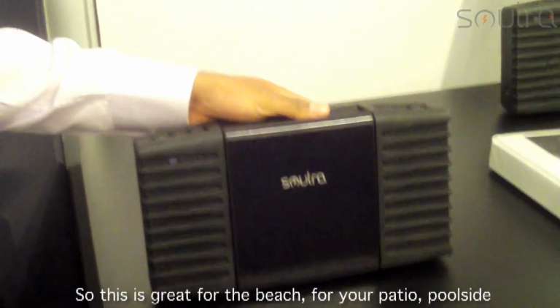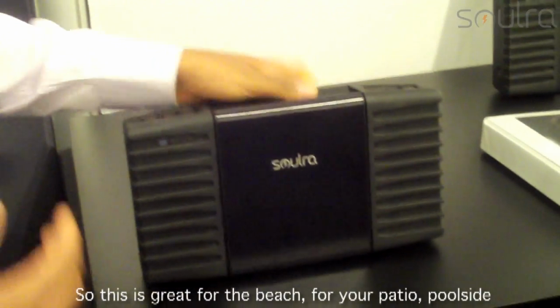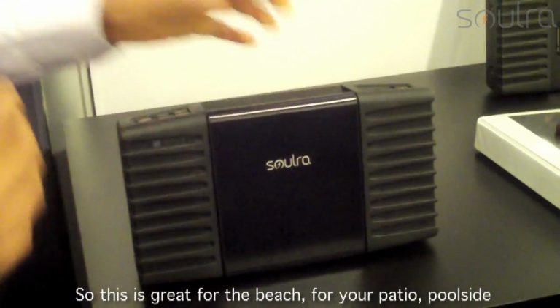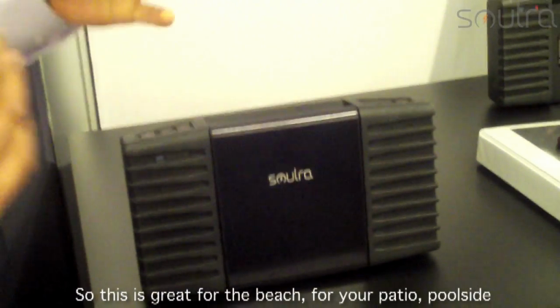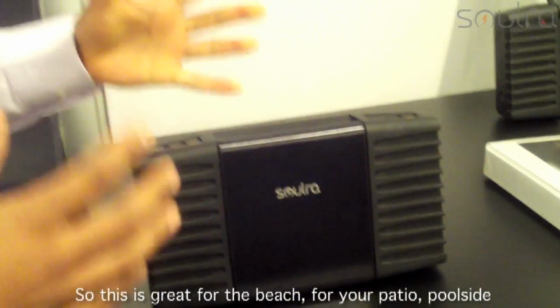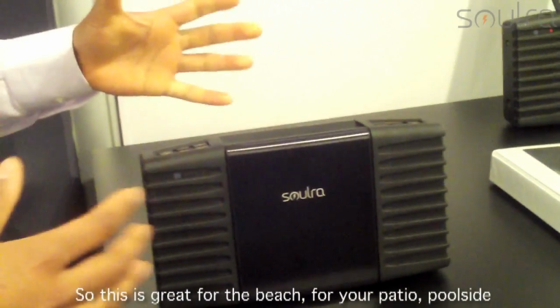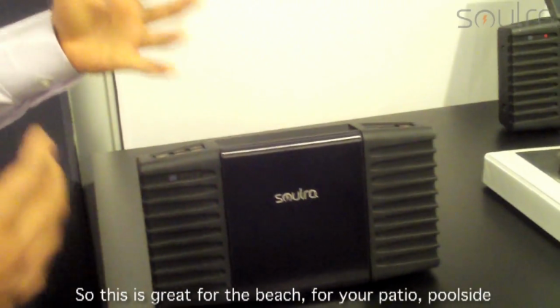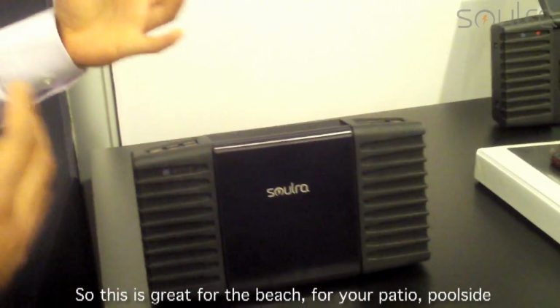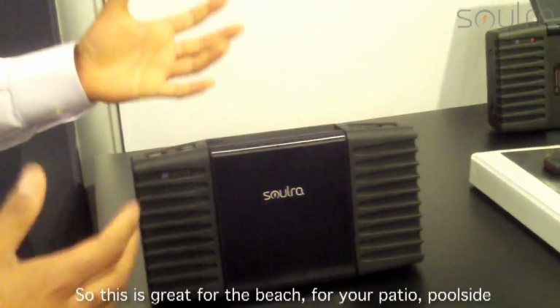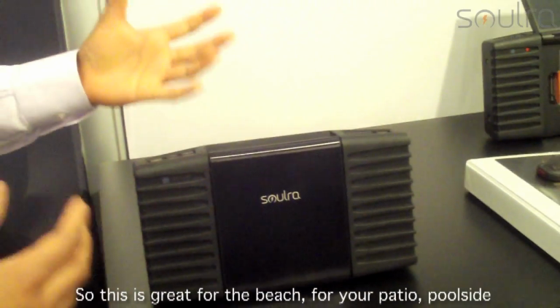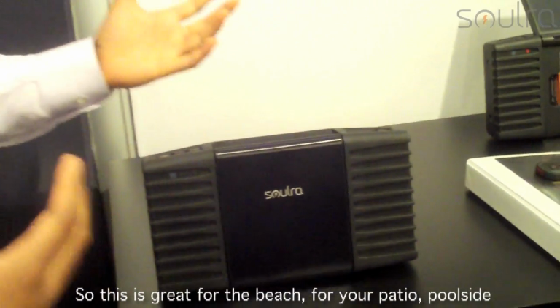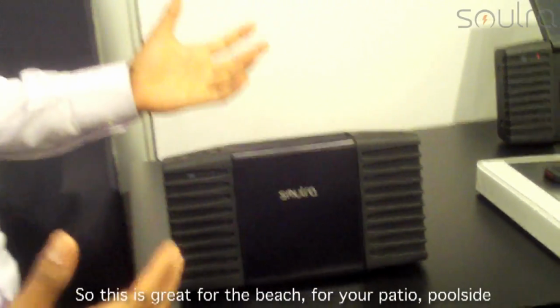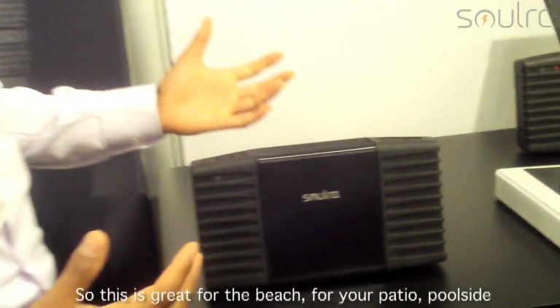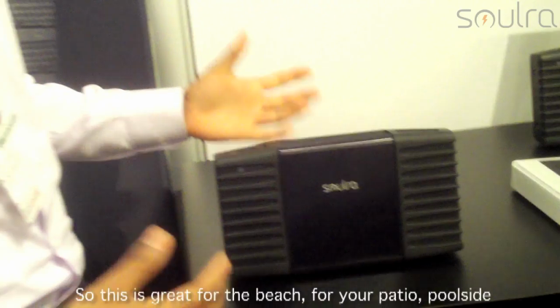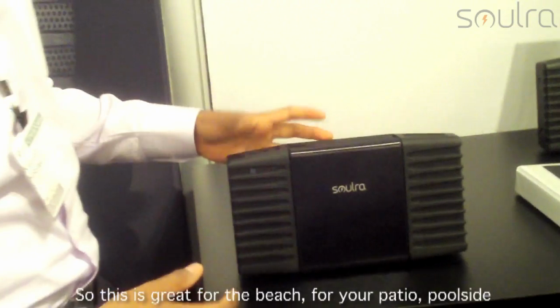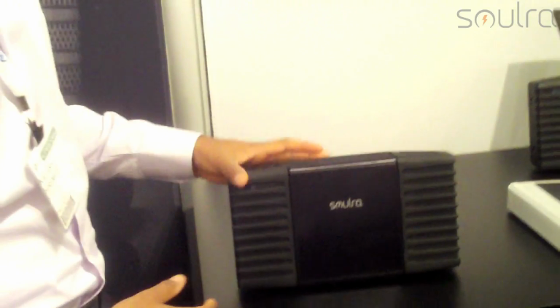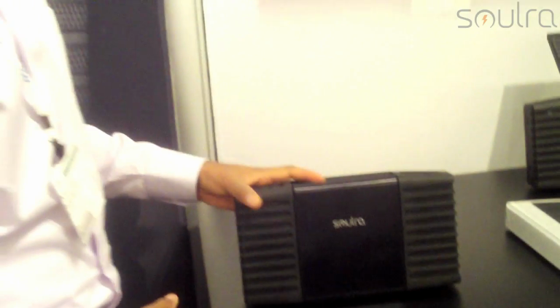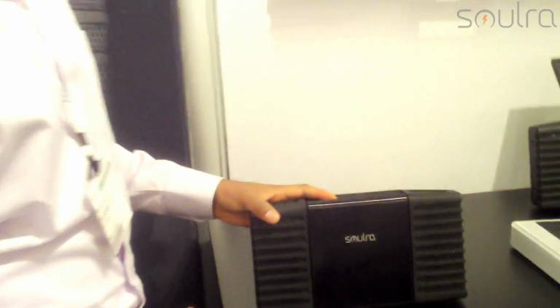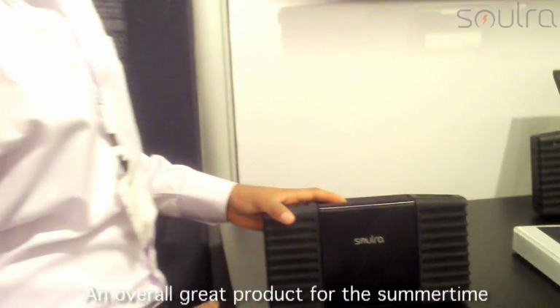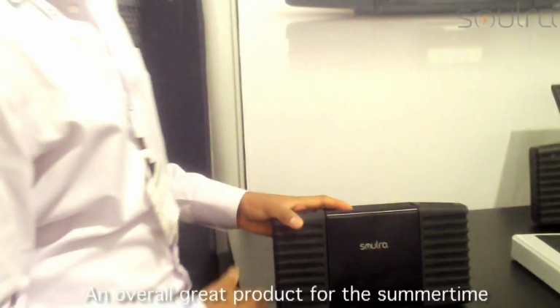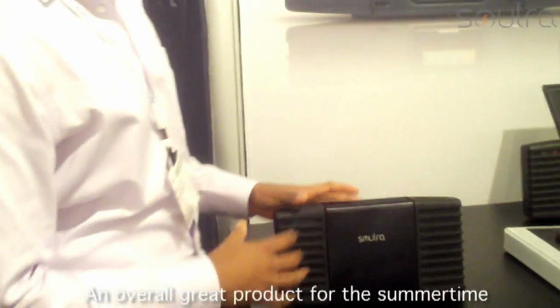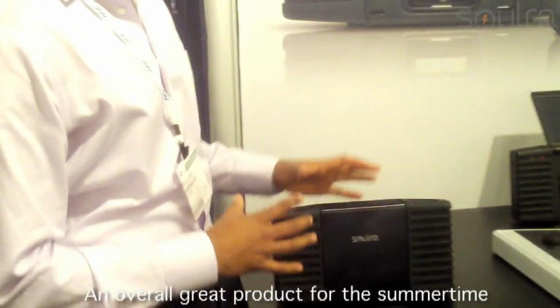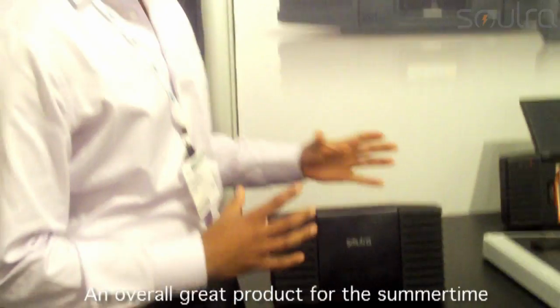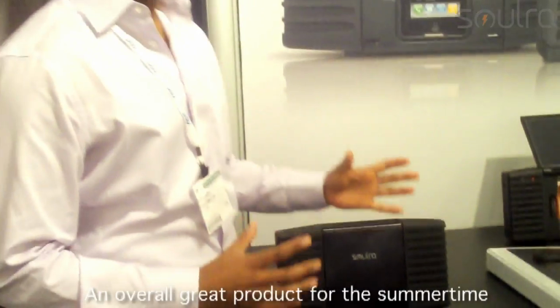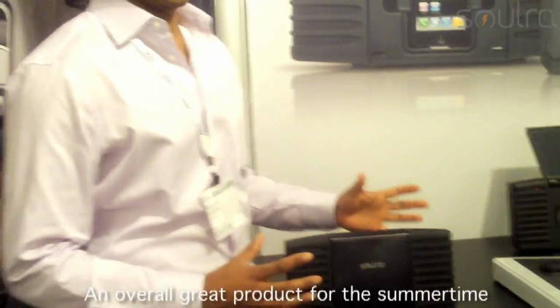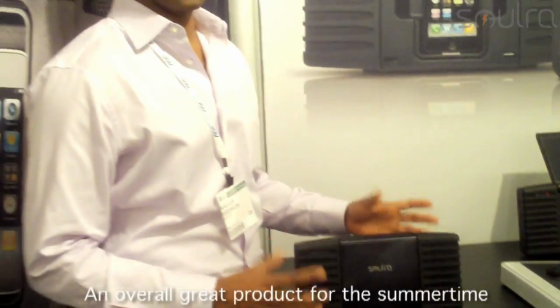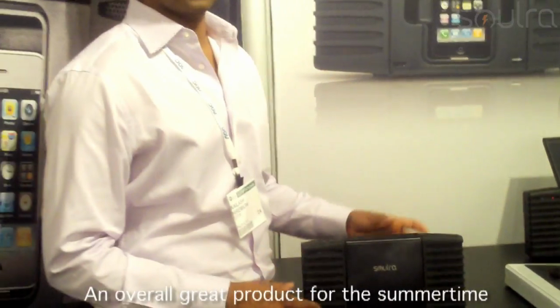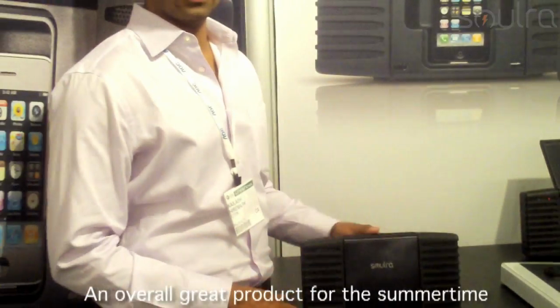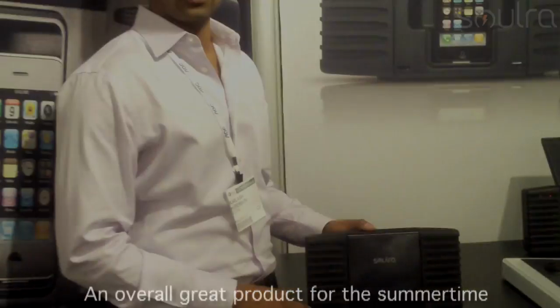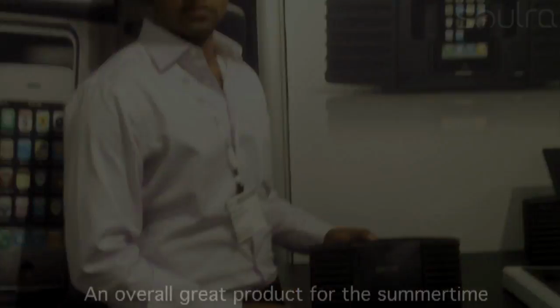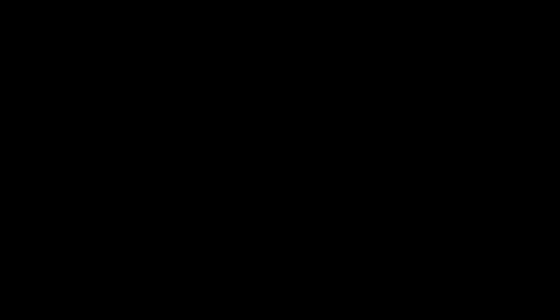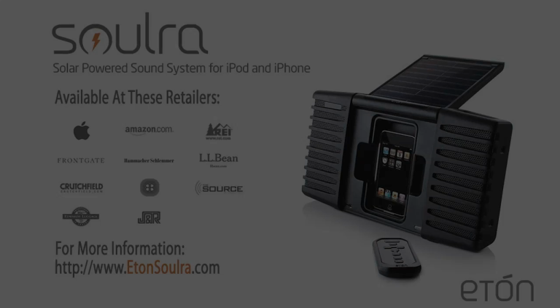So this is great for the beach, for your patio. You've got an all-around product for the summertime.